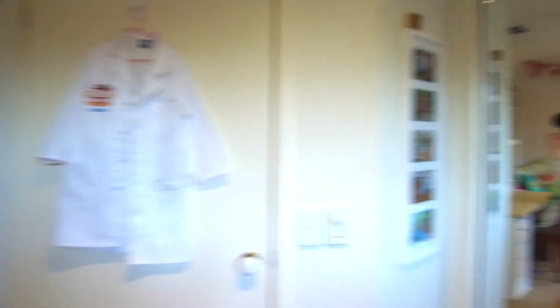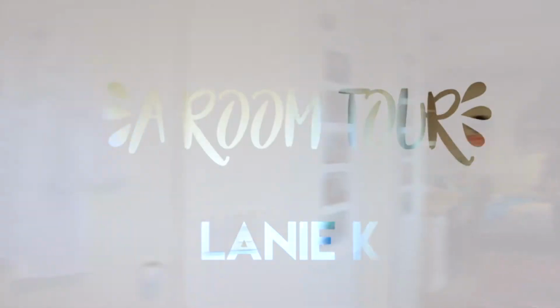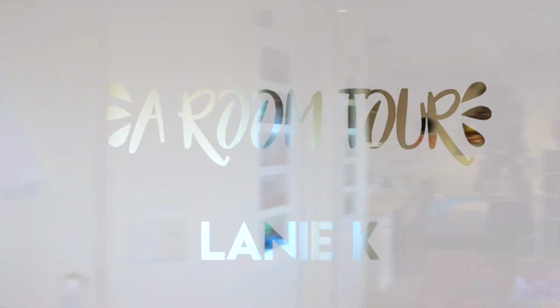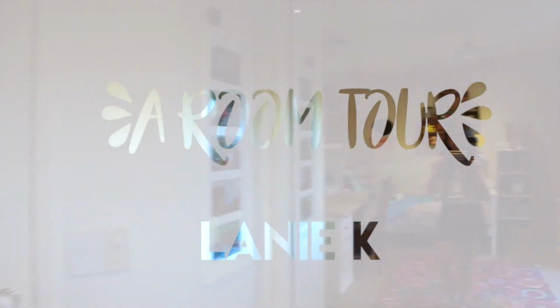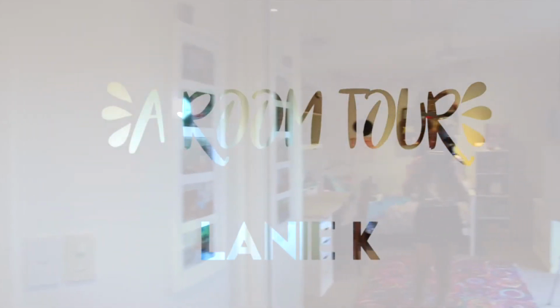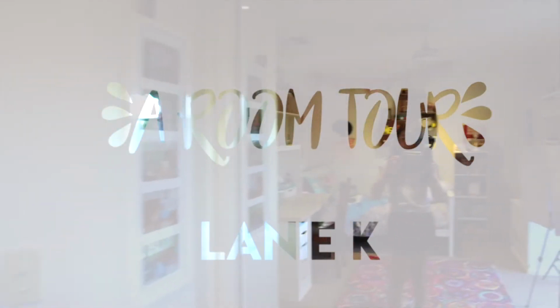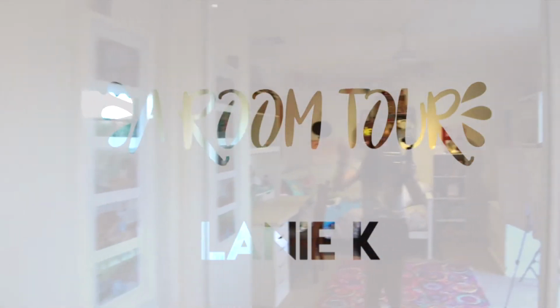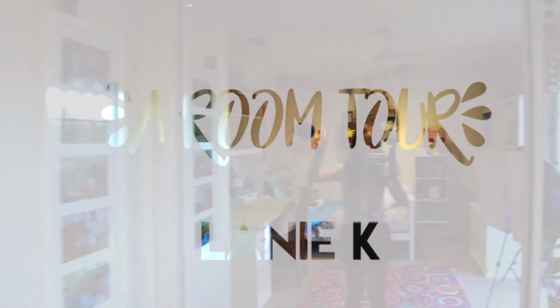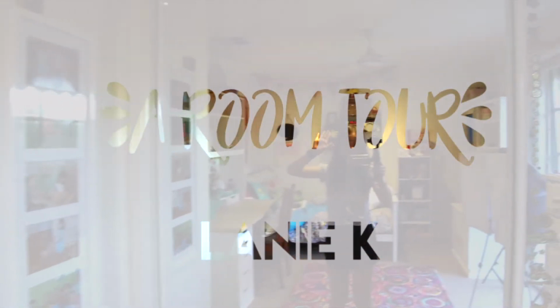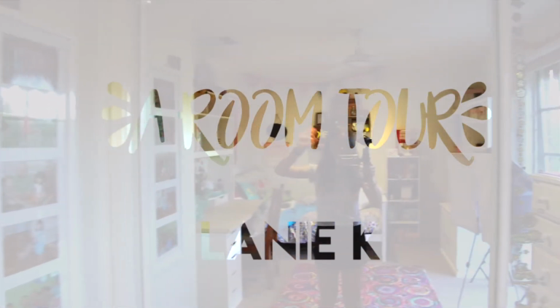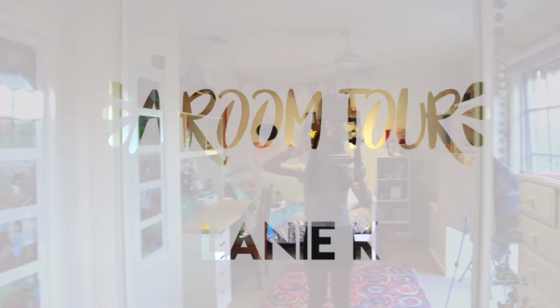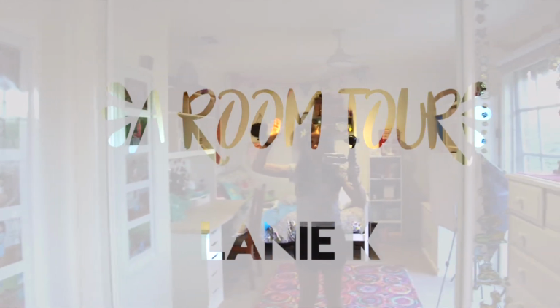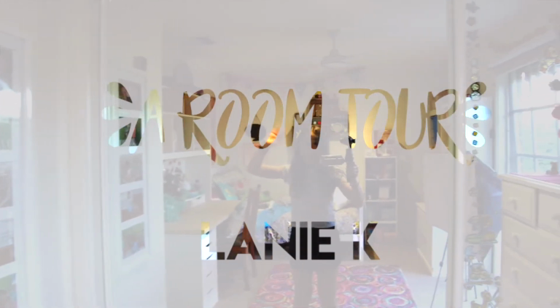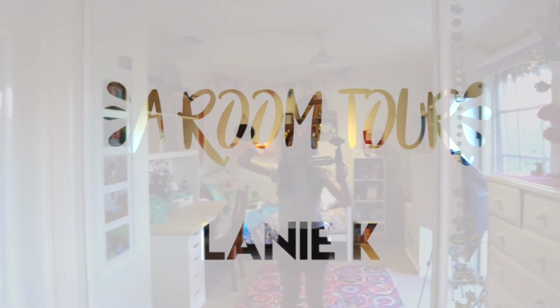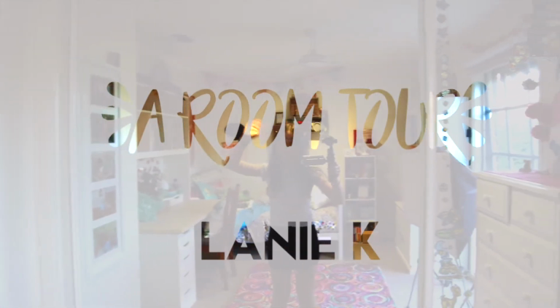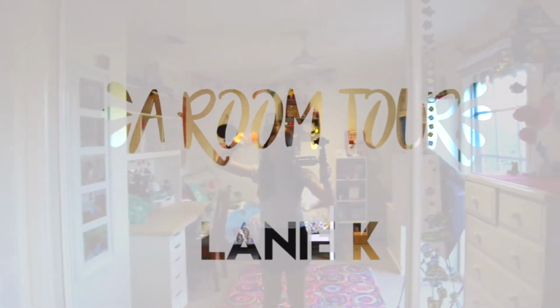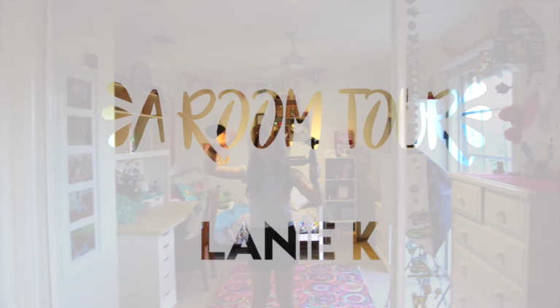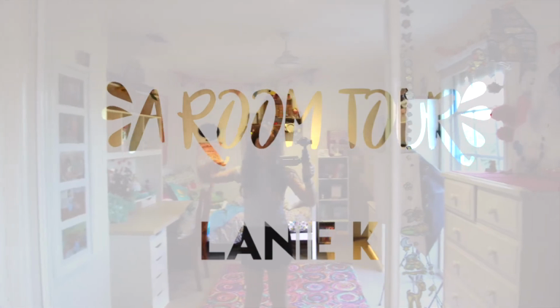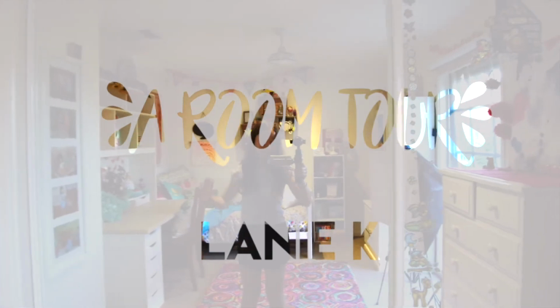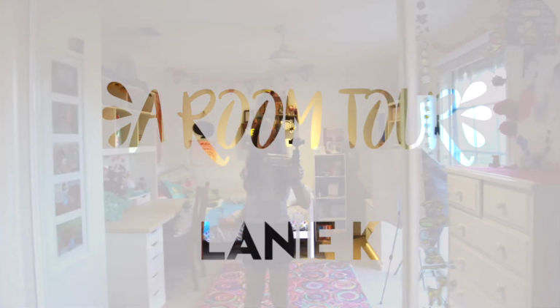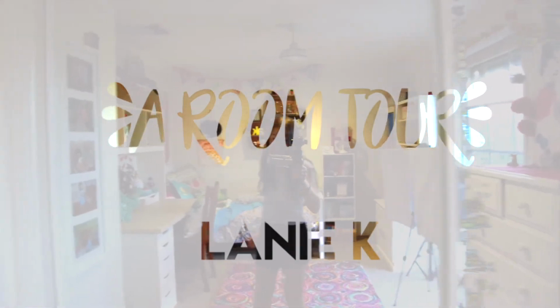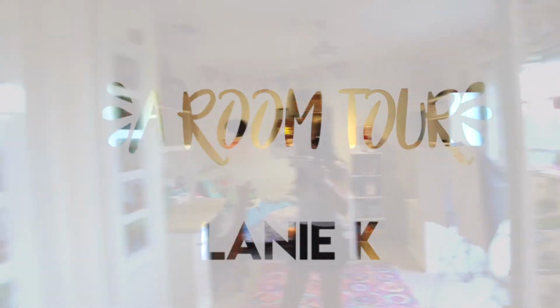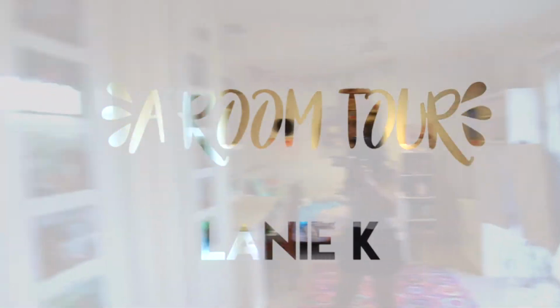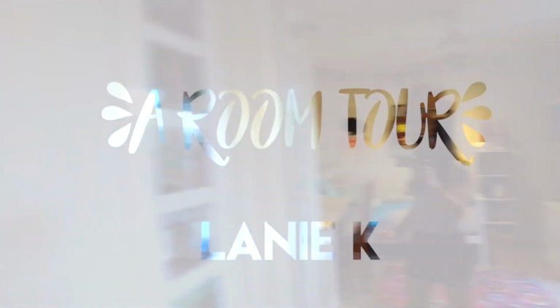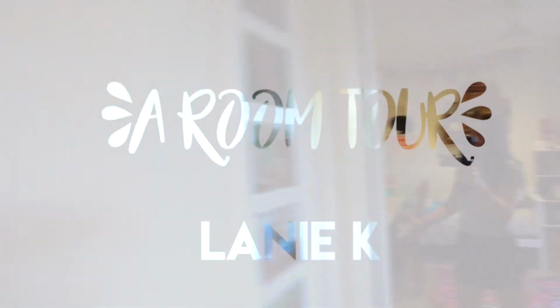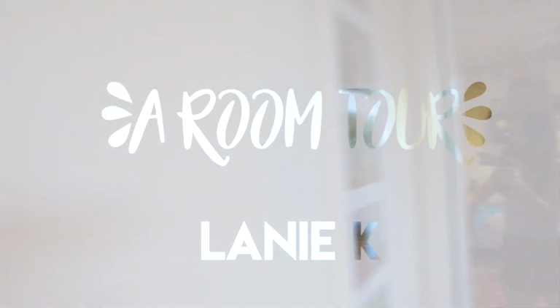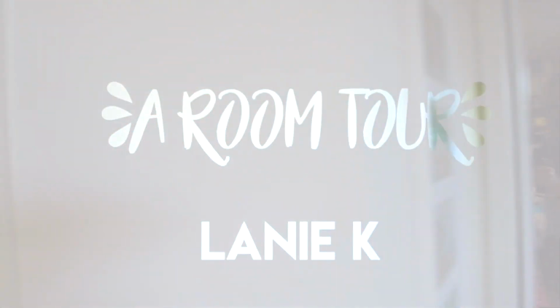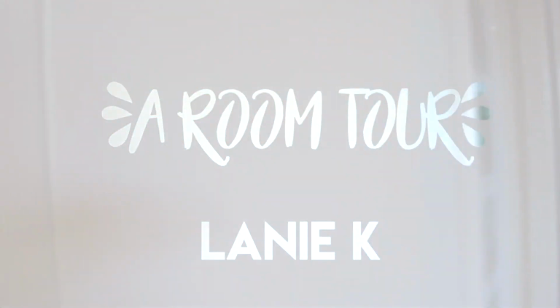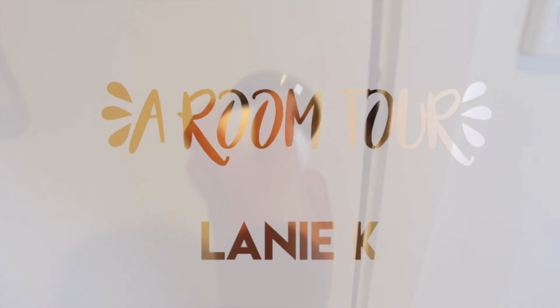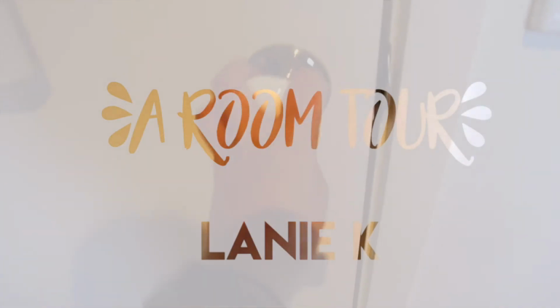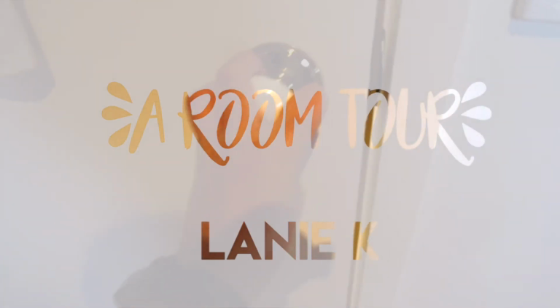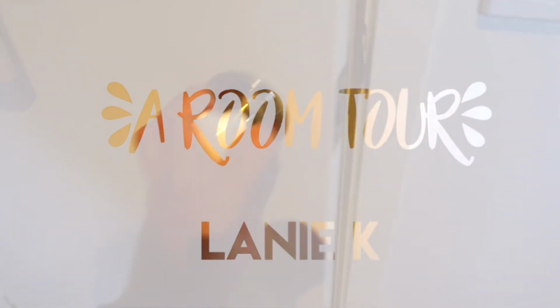Then we're back to the start with my mirrors. I hope you guys enjoyed this video — don't forget to subscribe, give it a thumbs up, and yeah, bye!